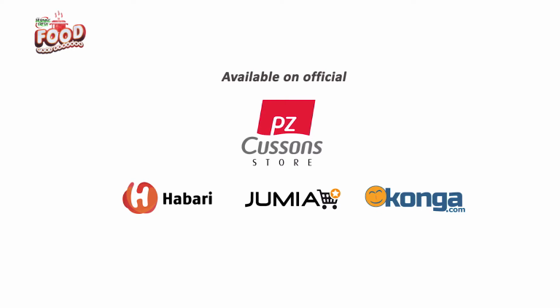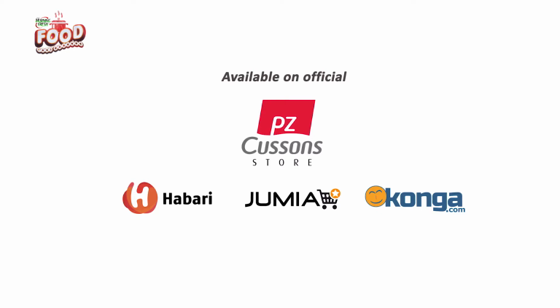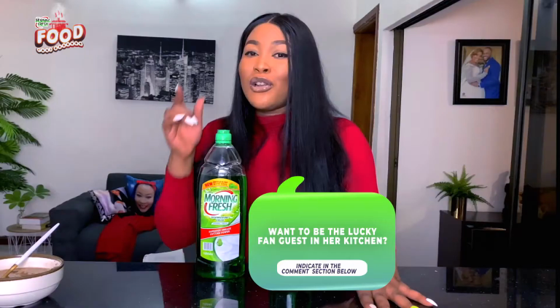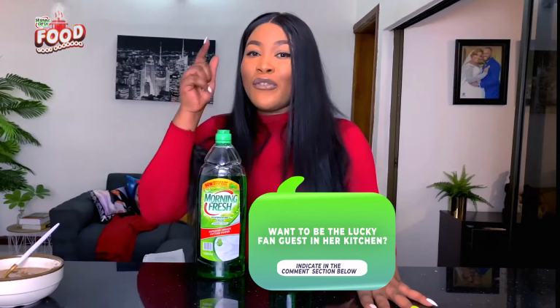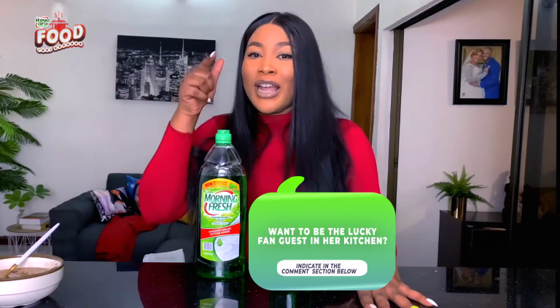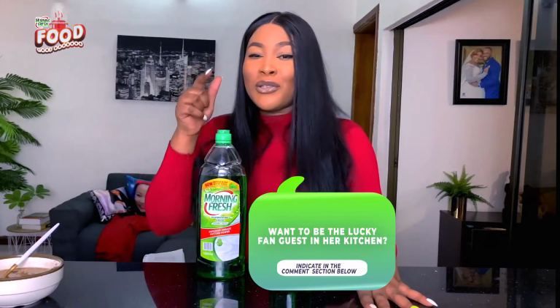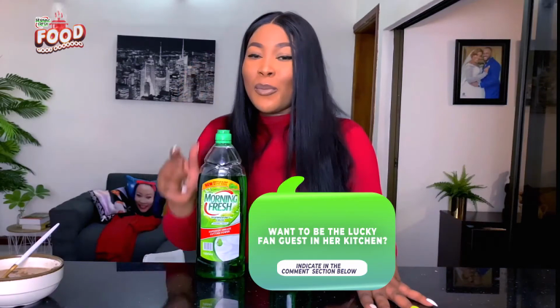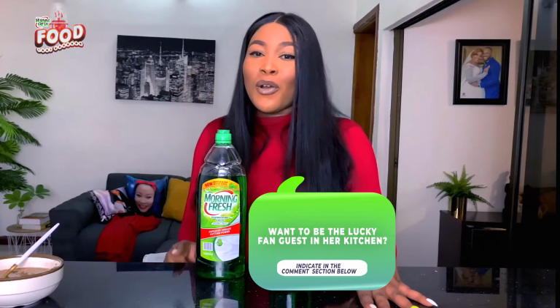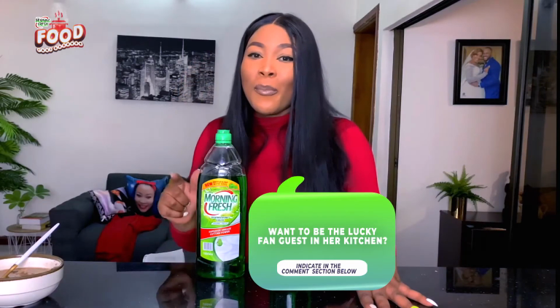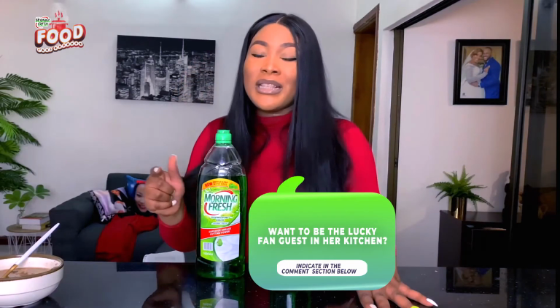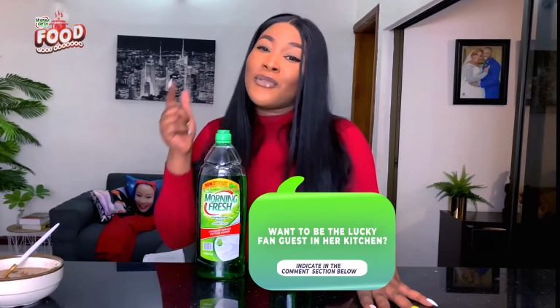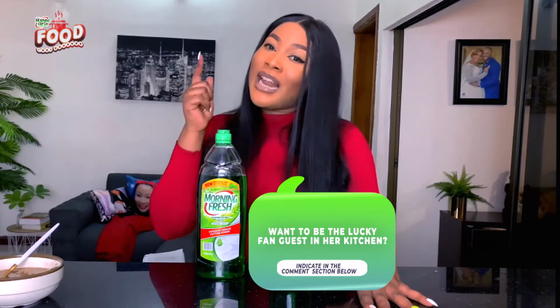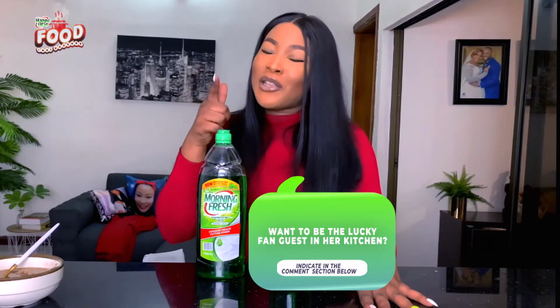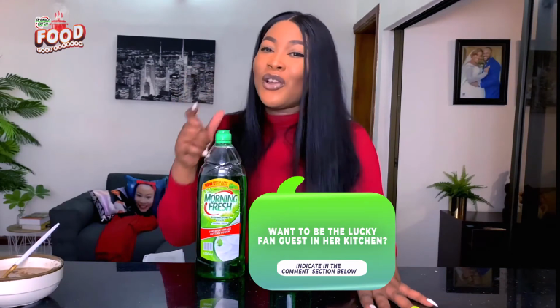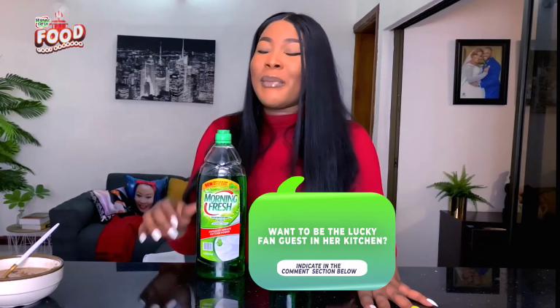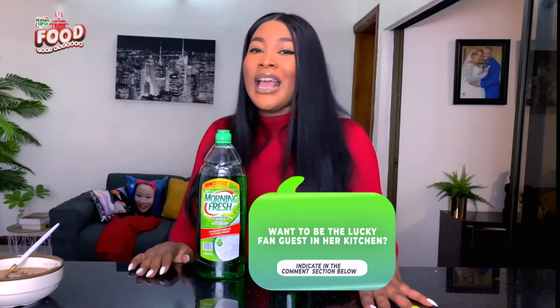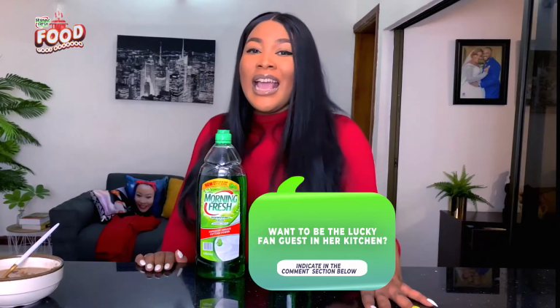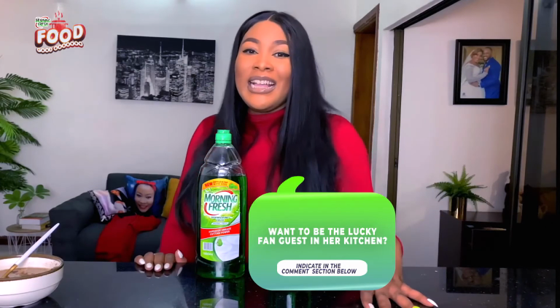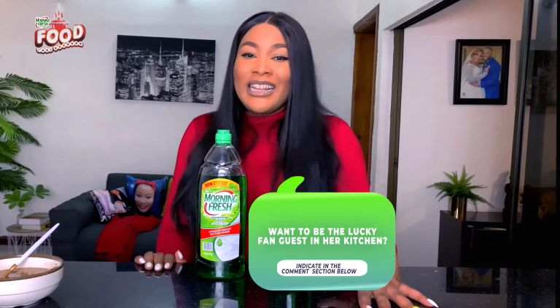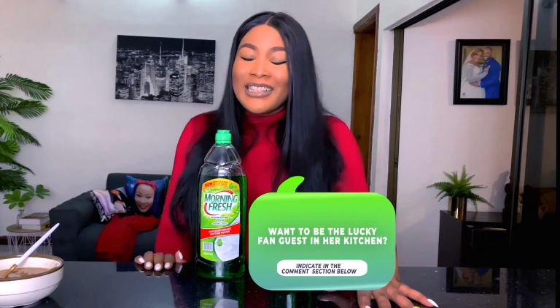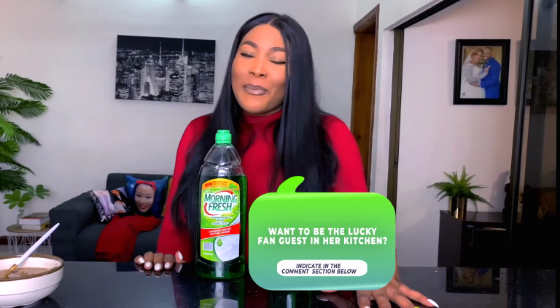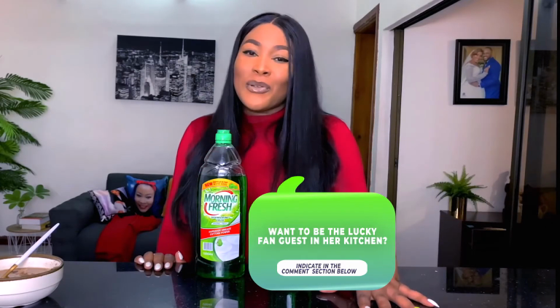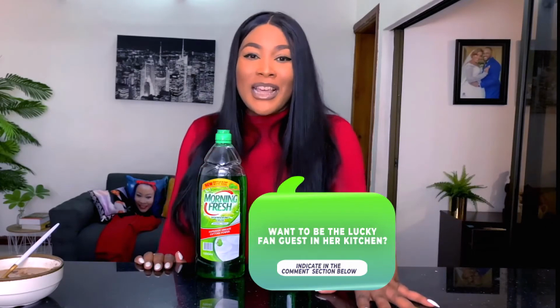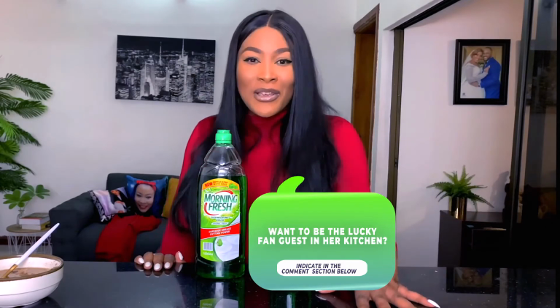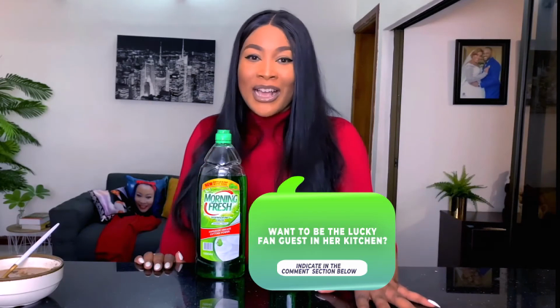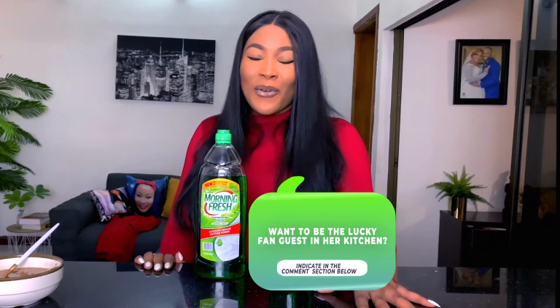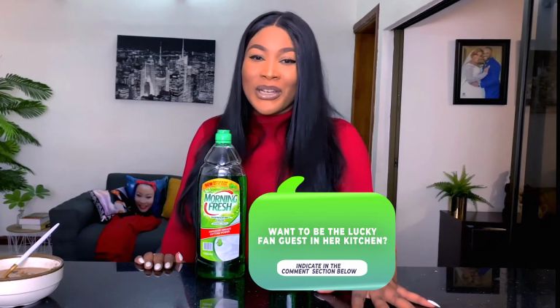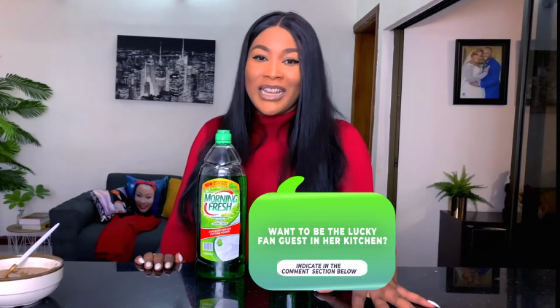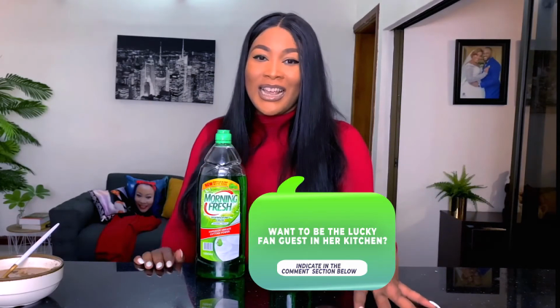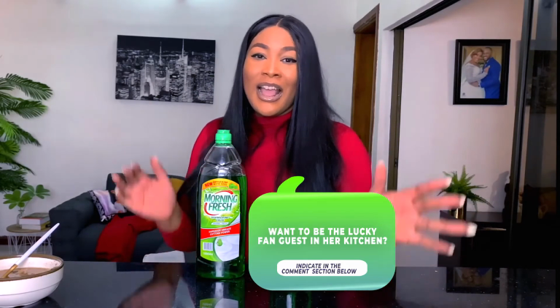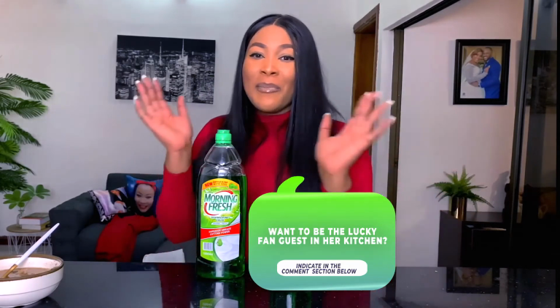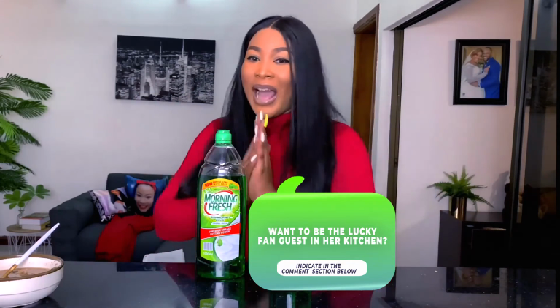Do not forget to drop your comments if you'd like to join me in the next episode. Thank you guys for watching — bye!